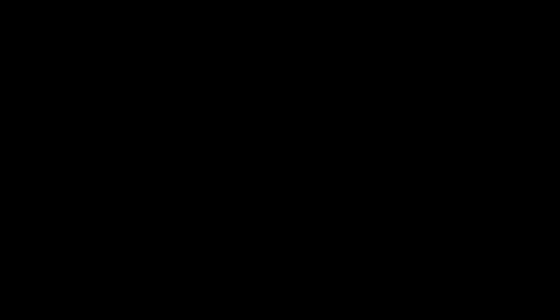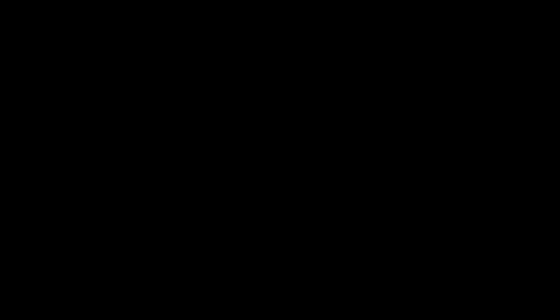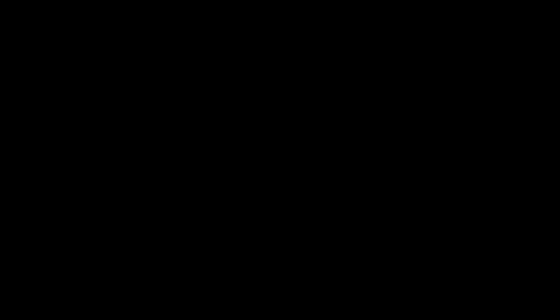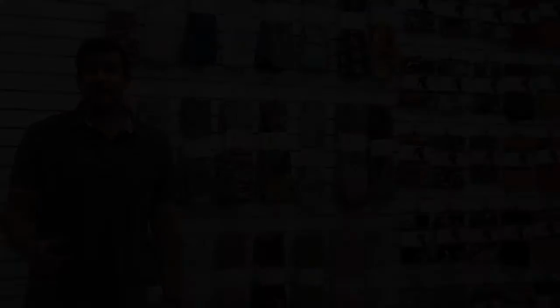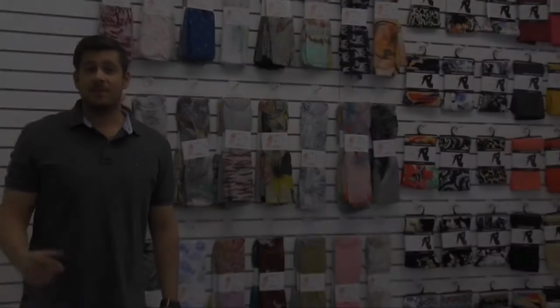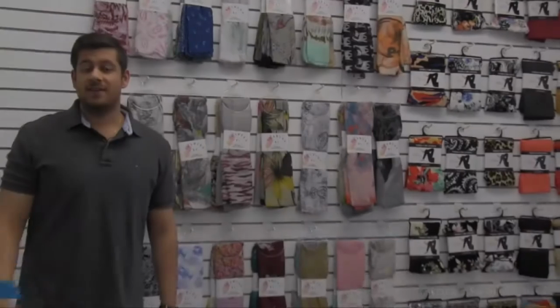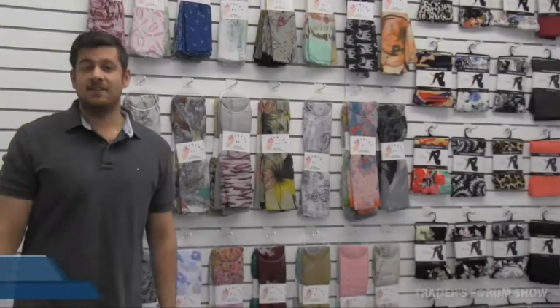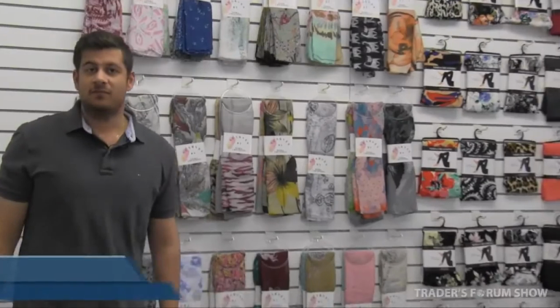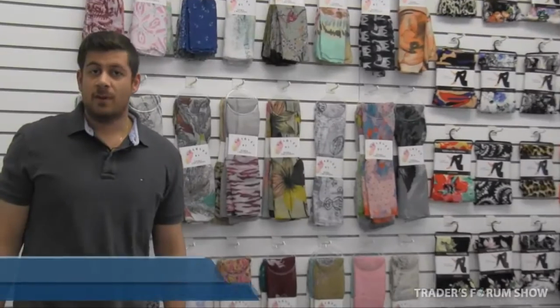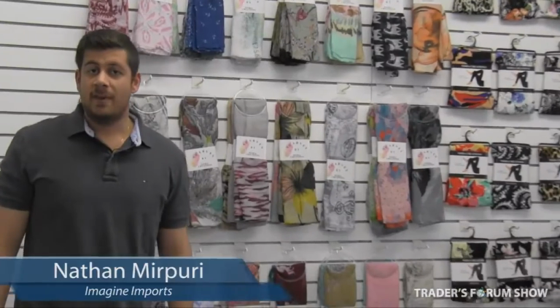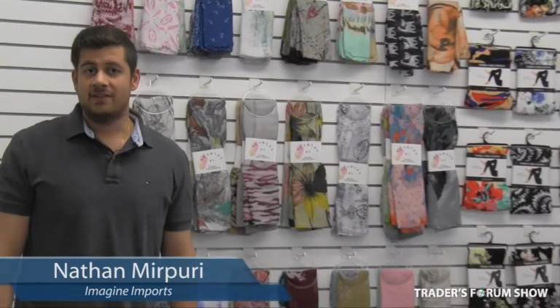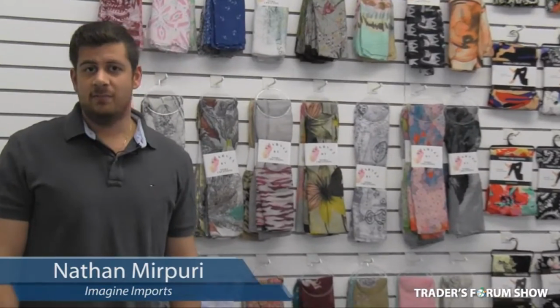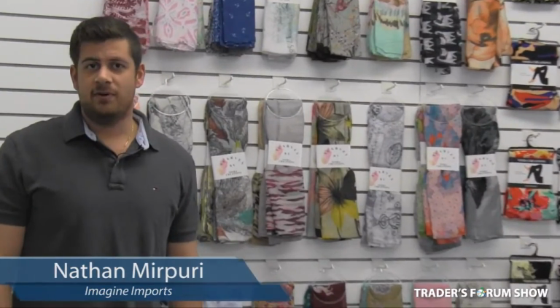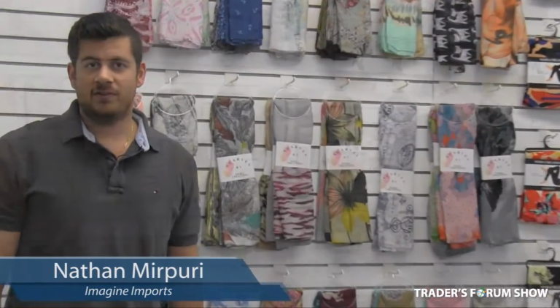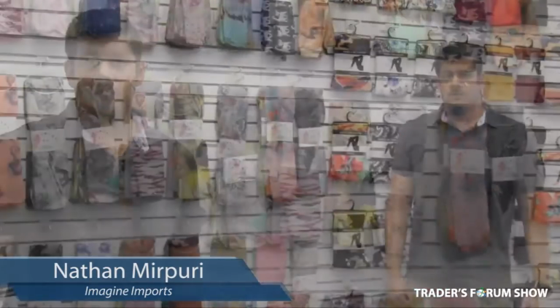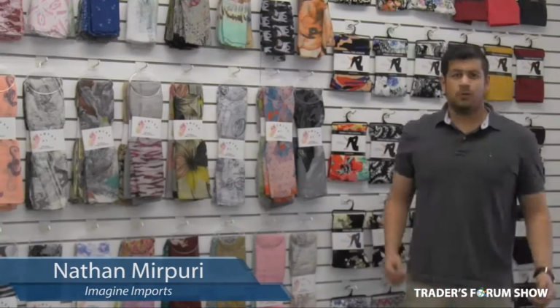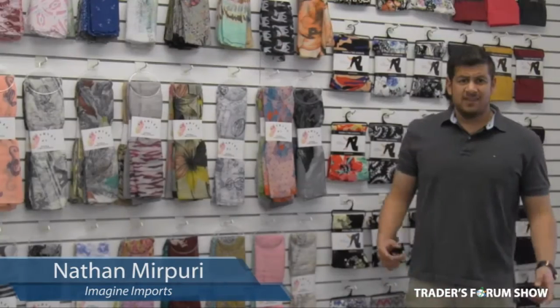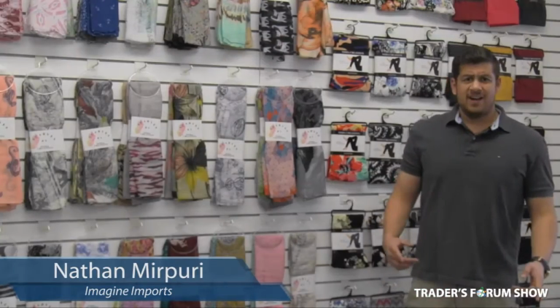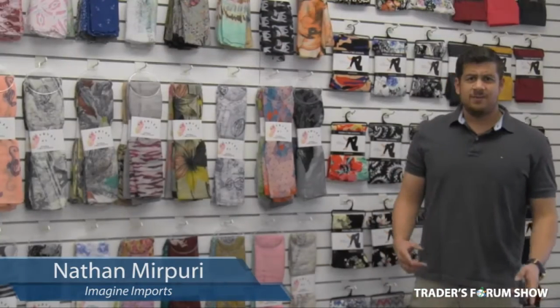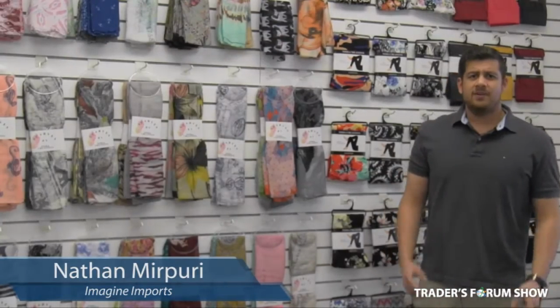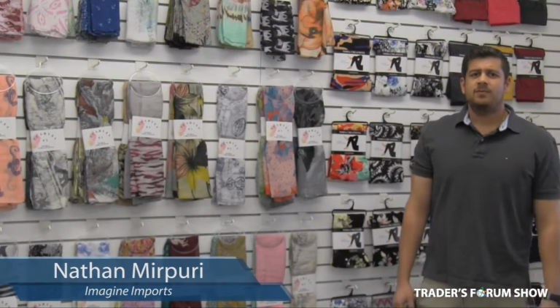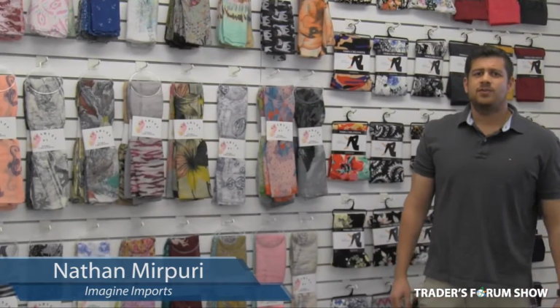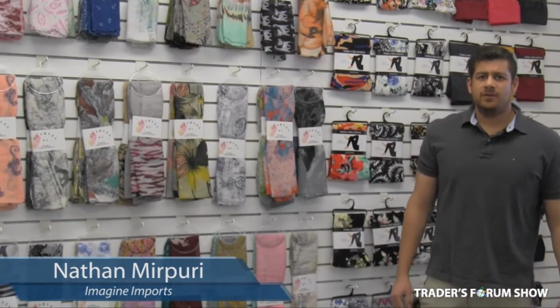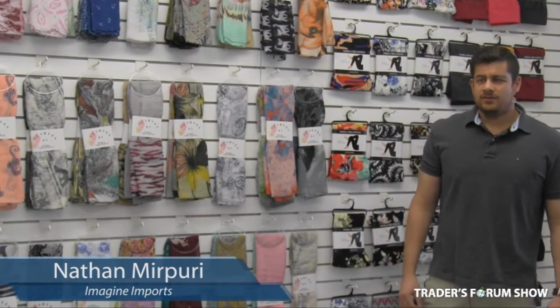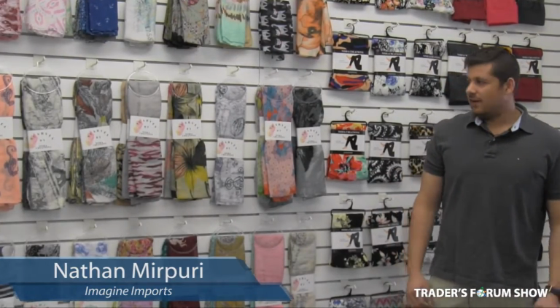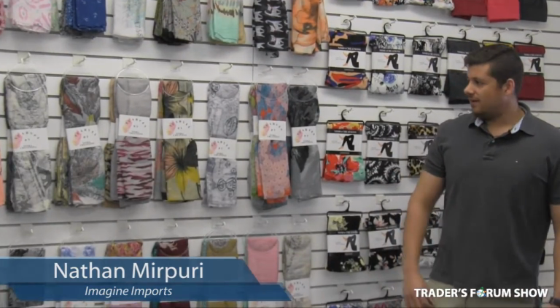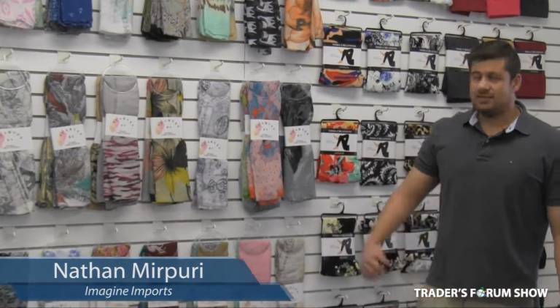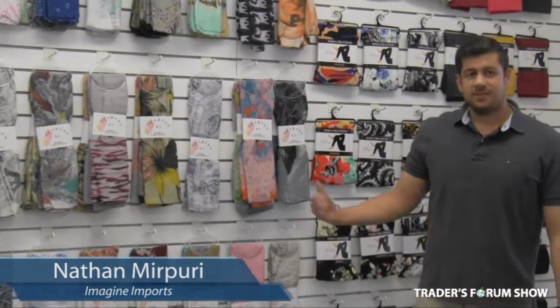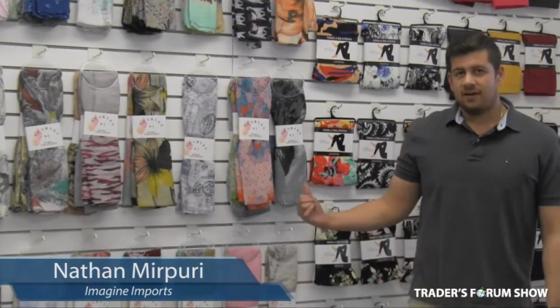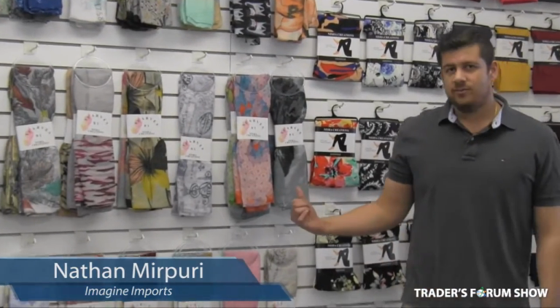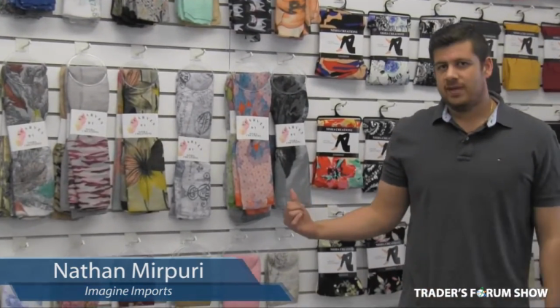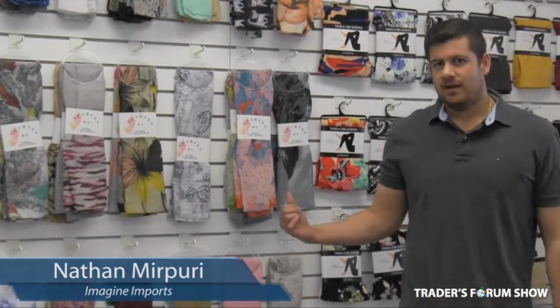Hey, my name is Nathan from Imagine Imports. One of the items I'm going to be showing you today are the scarves we carry.